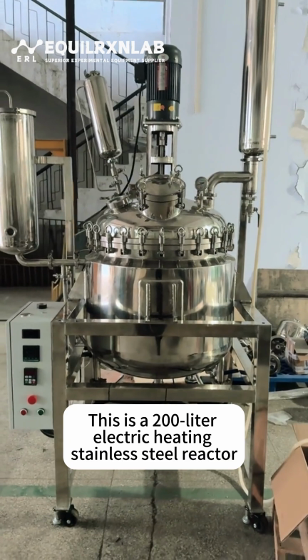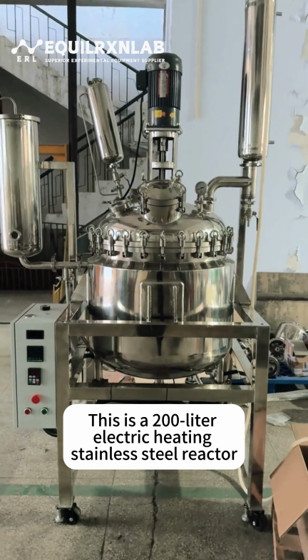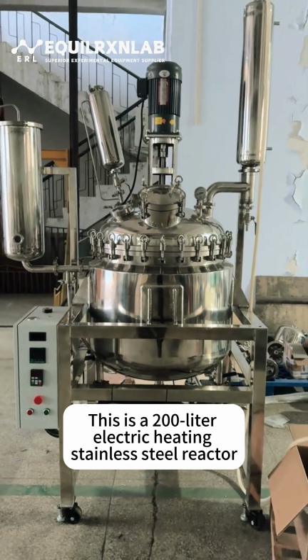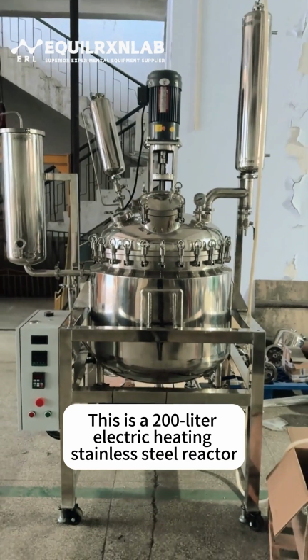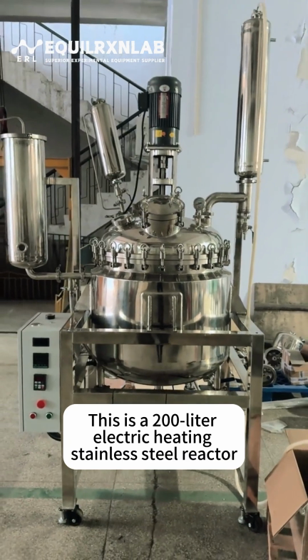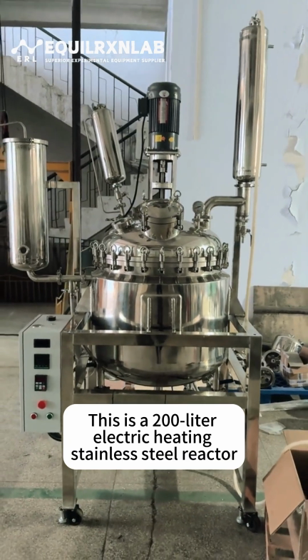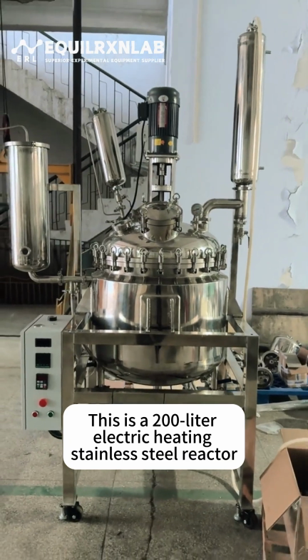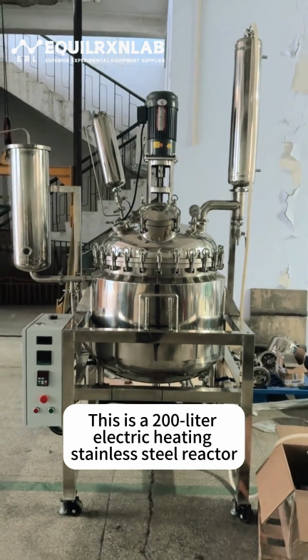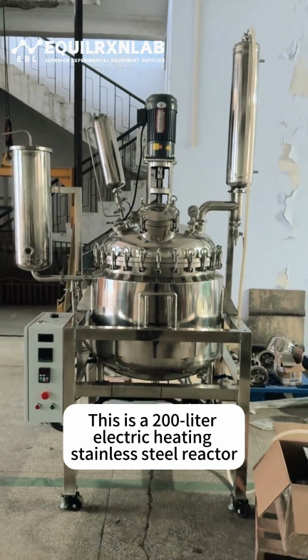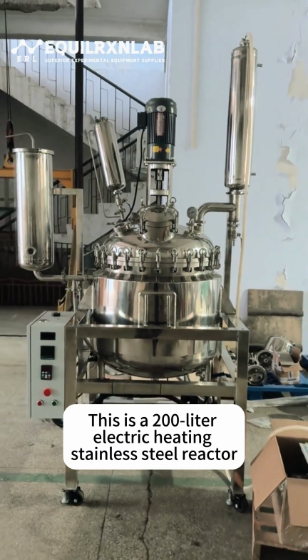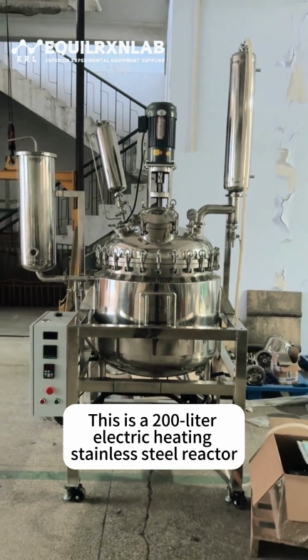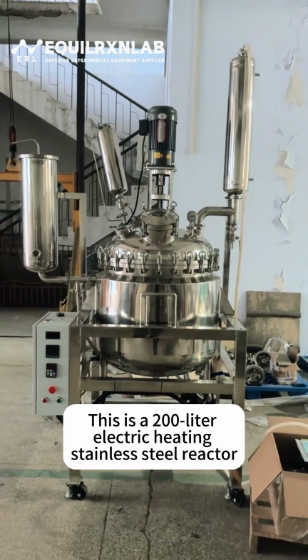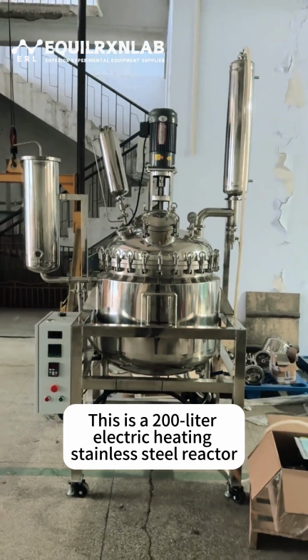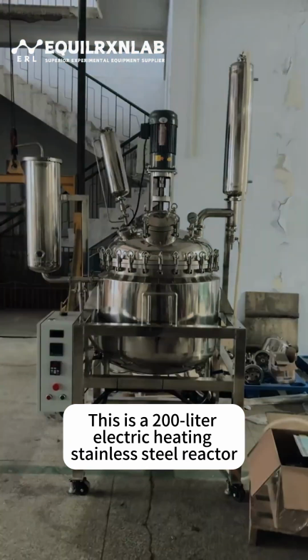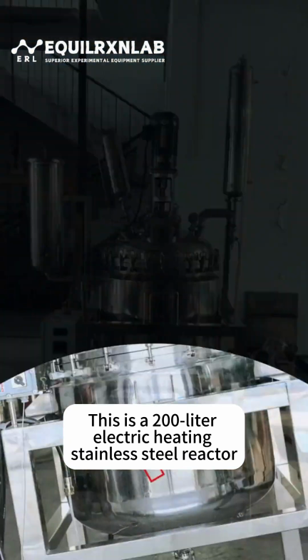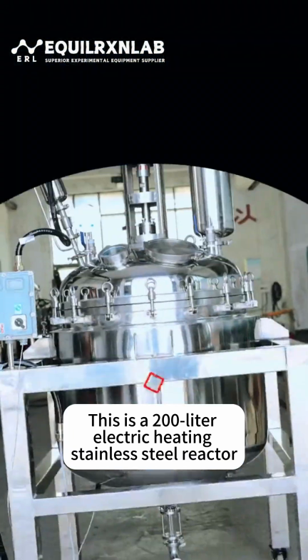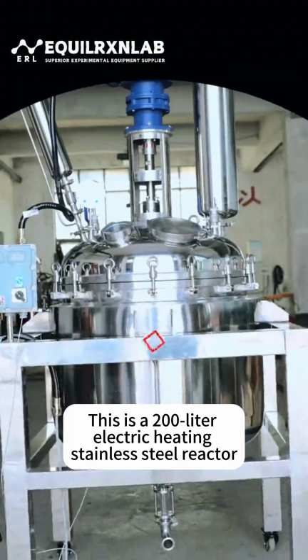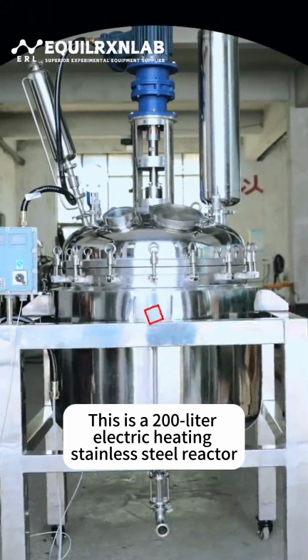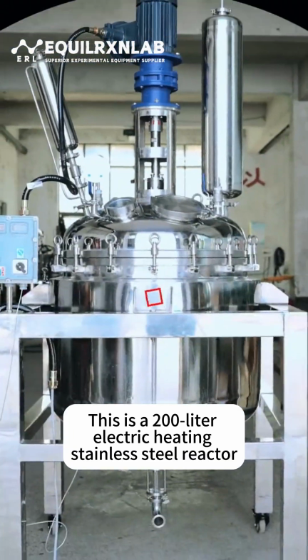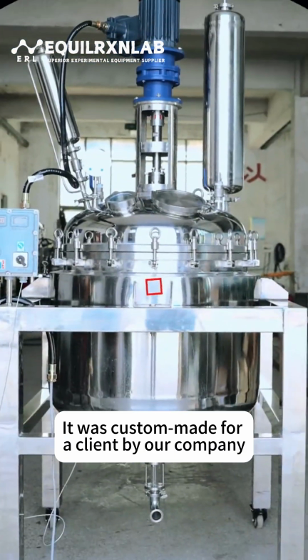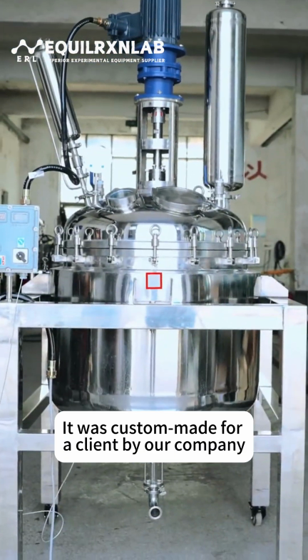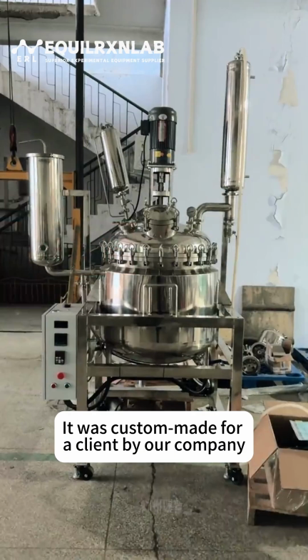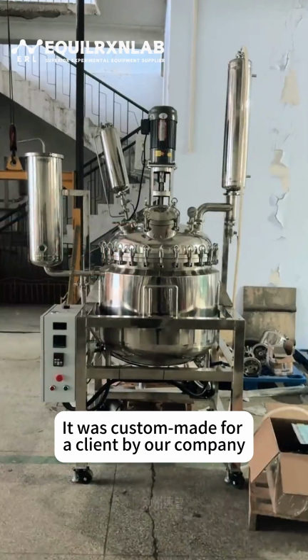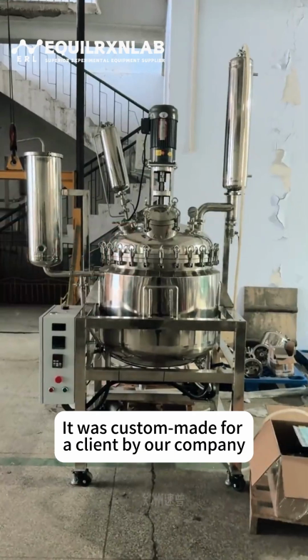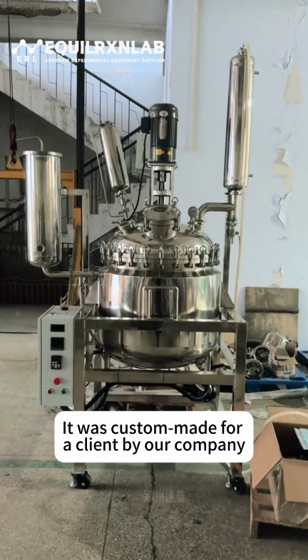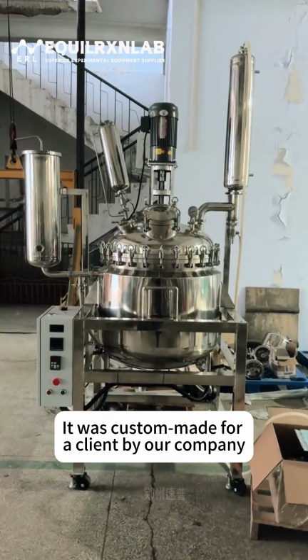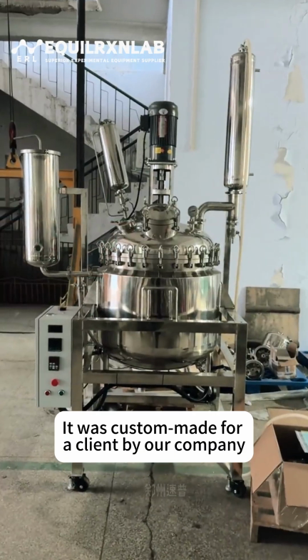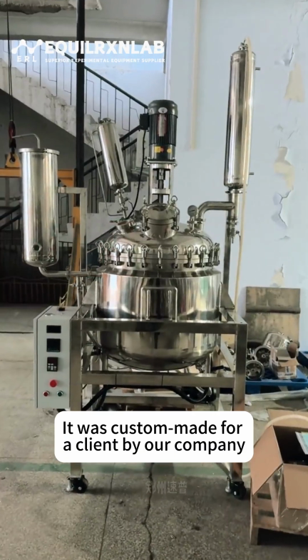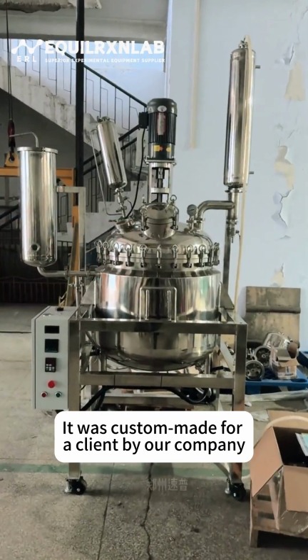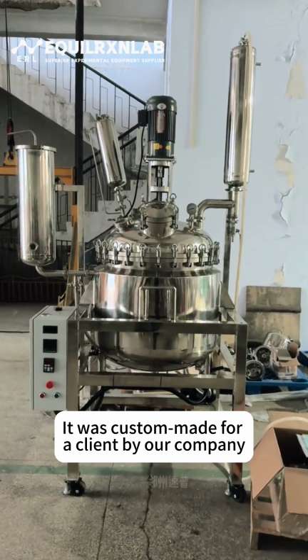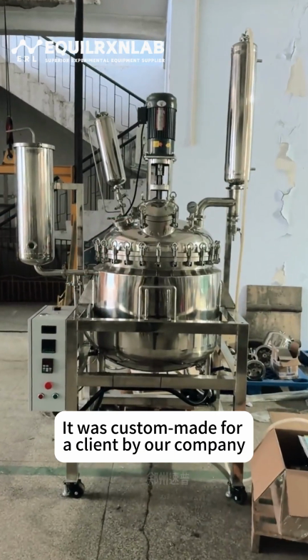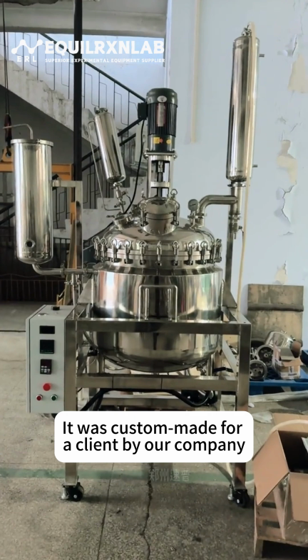This is a 200 liter electric heating stainless steel reactor. It was custom made for a client by our company.